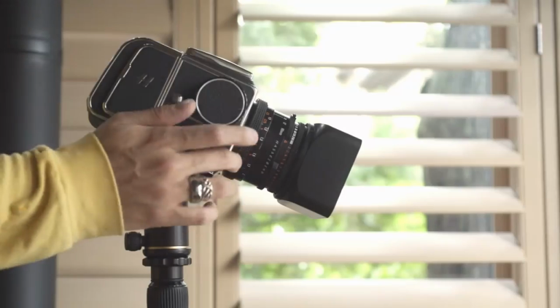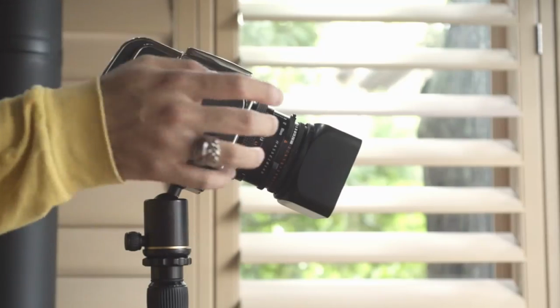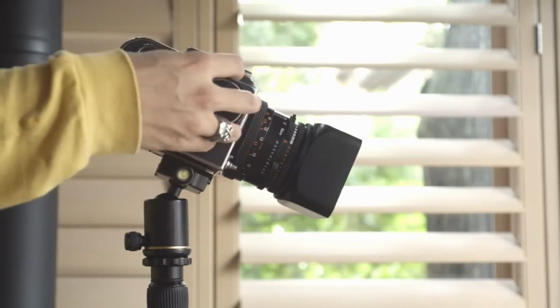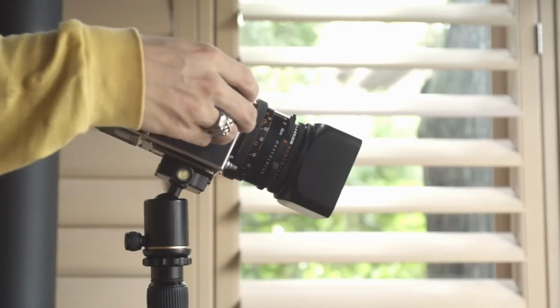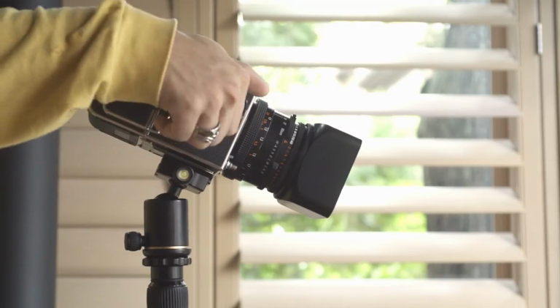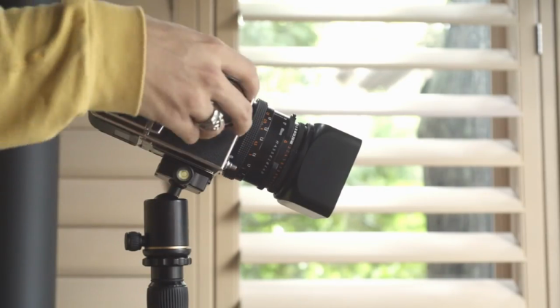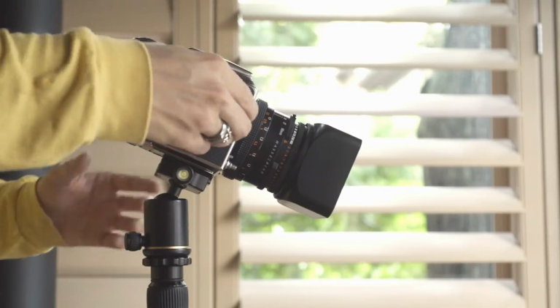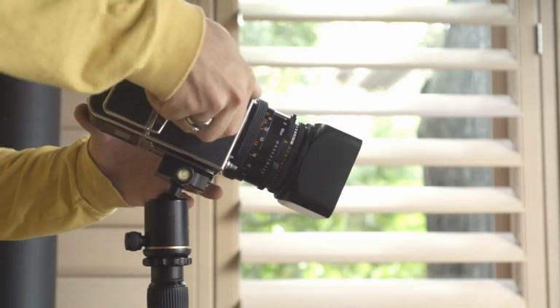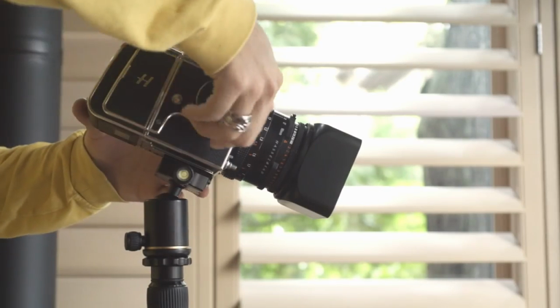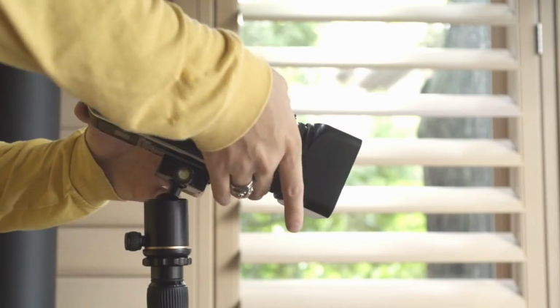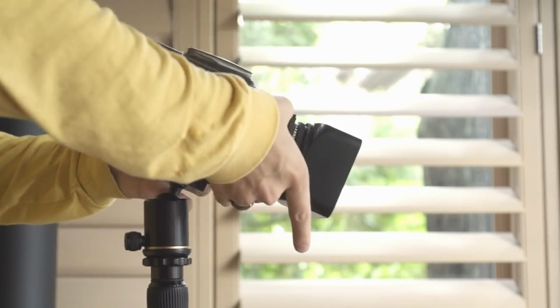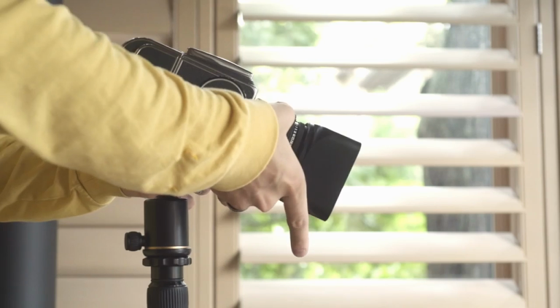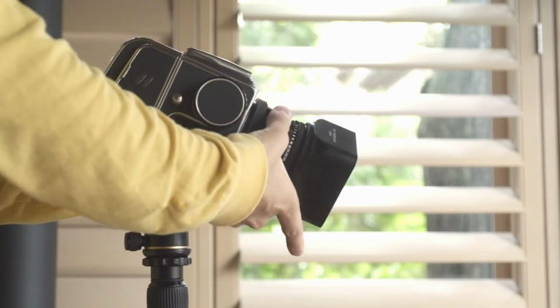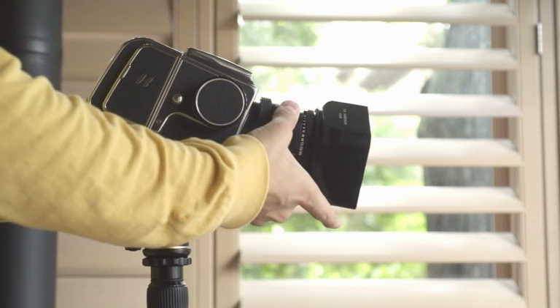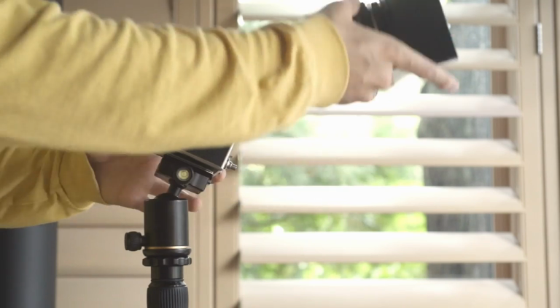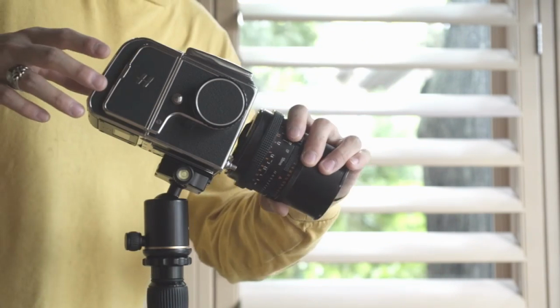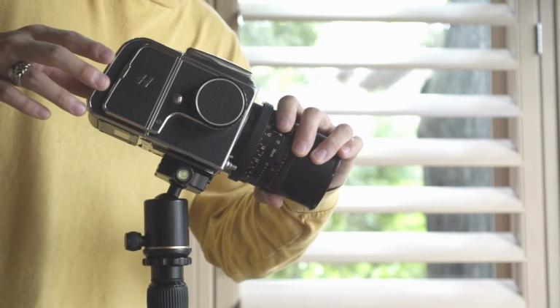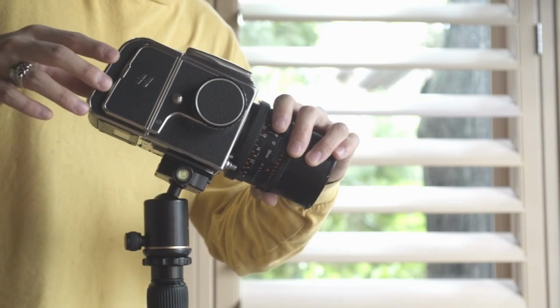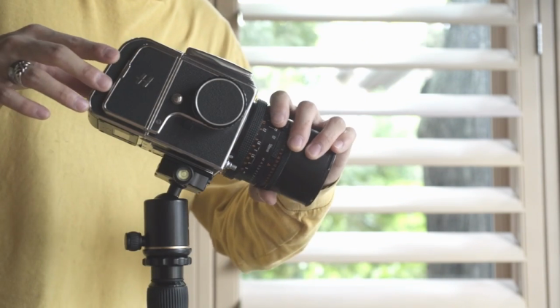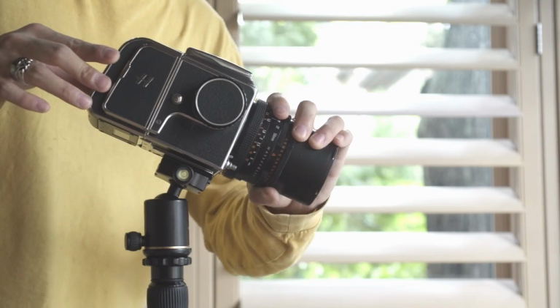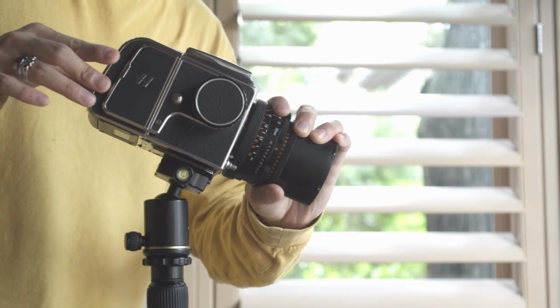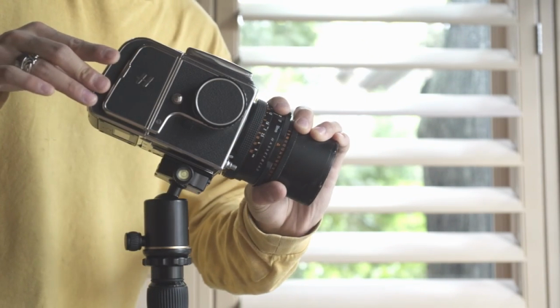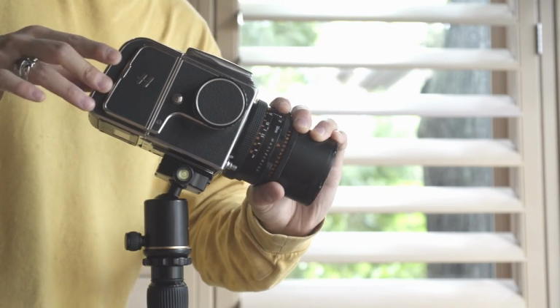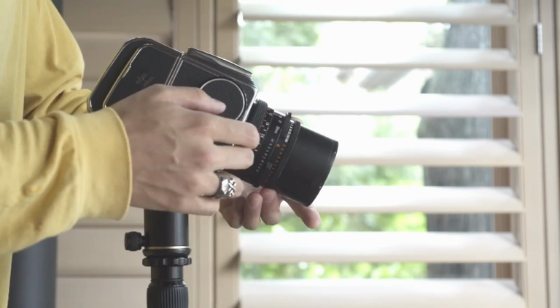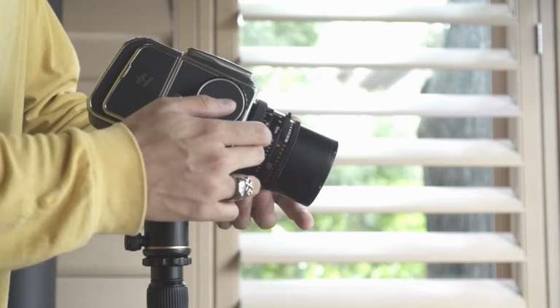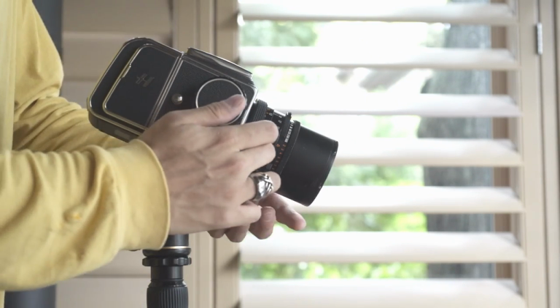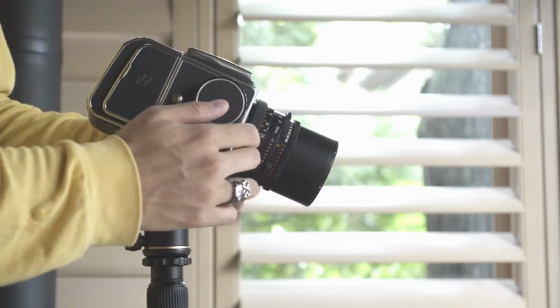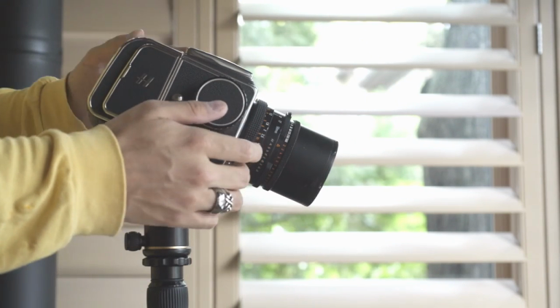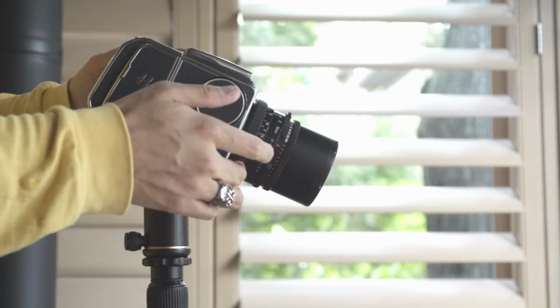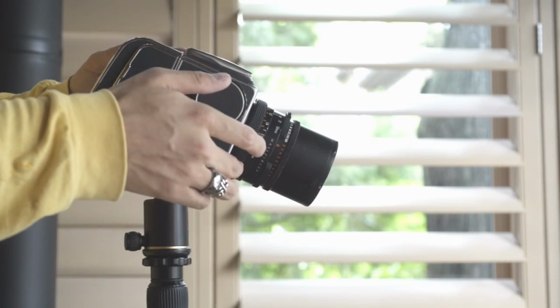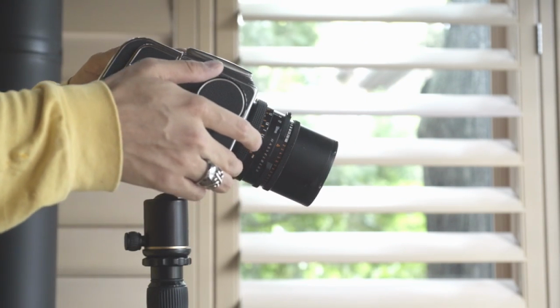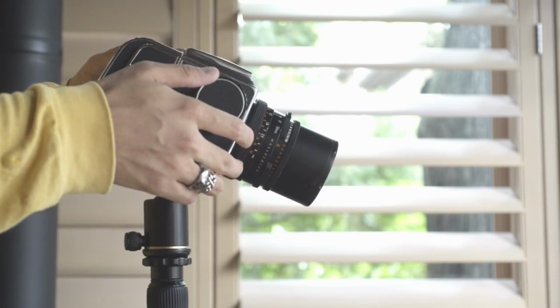Changing lenses is also a little bit tricky — you need to close the shutter, wind the camera, and then place your lens on and lock it open all over again.